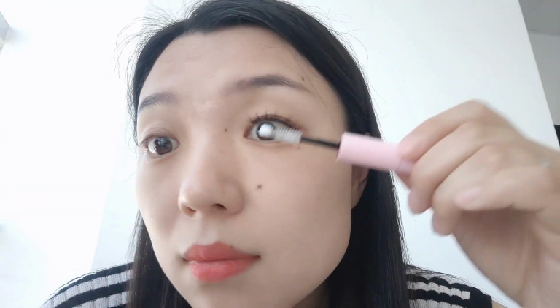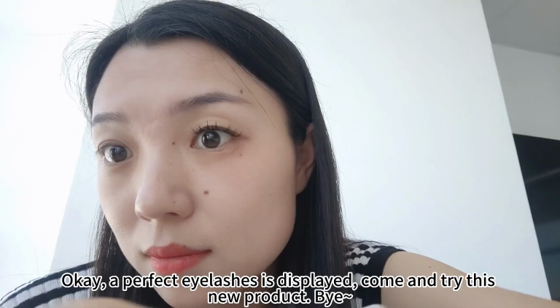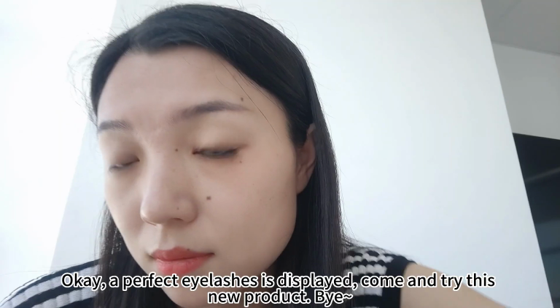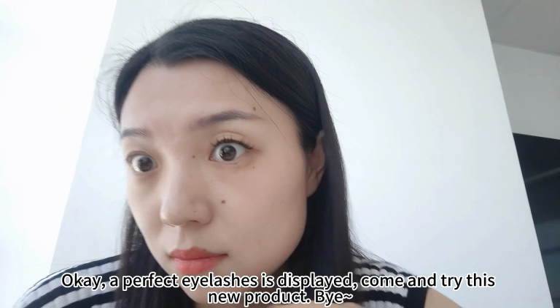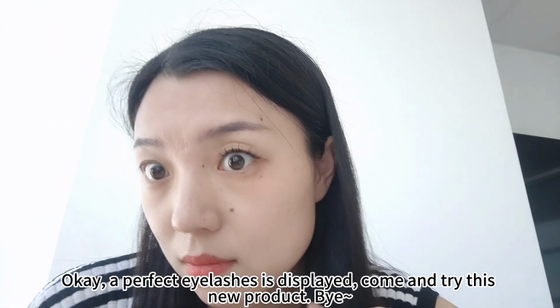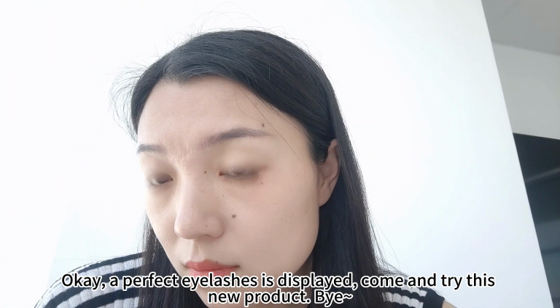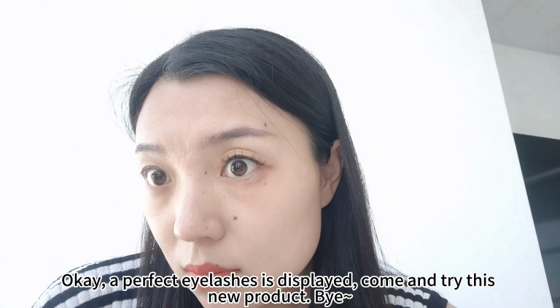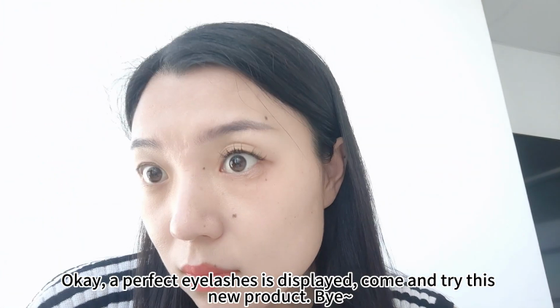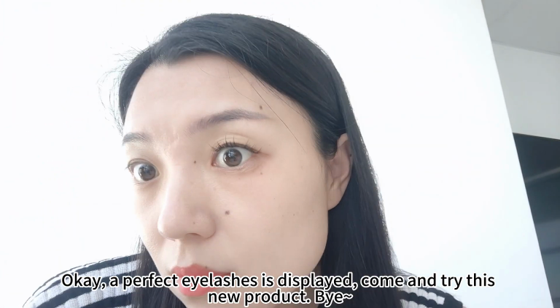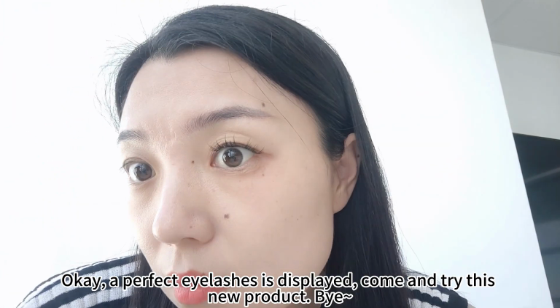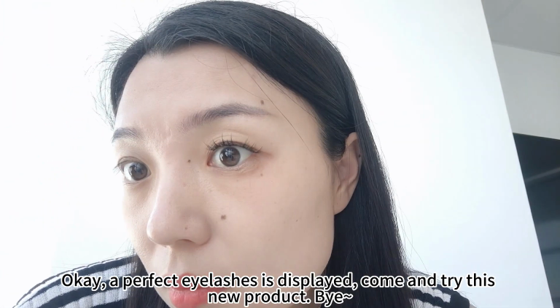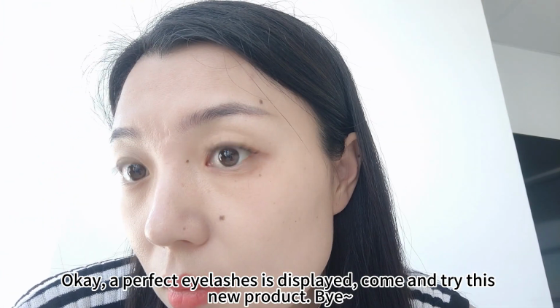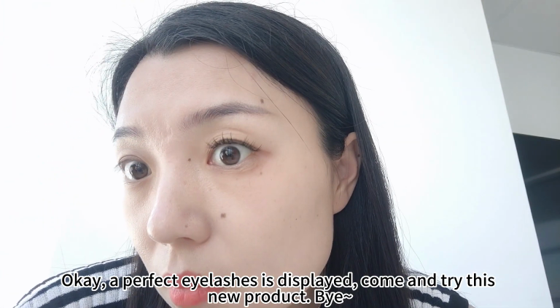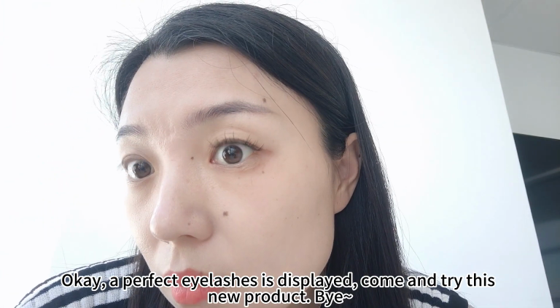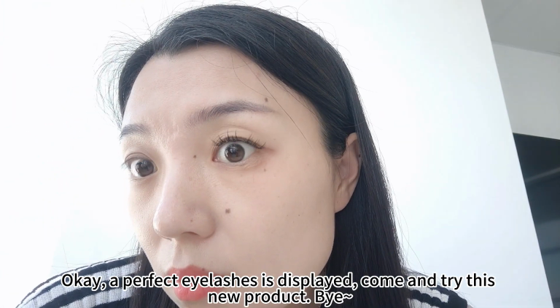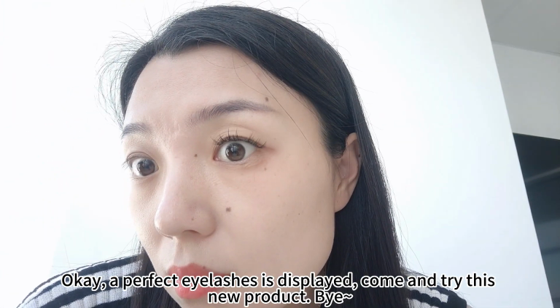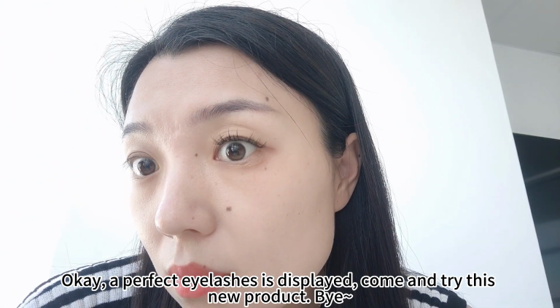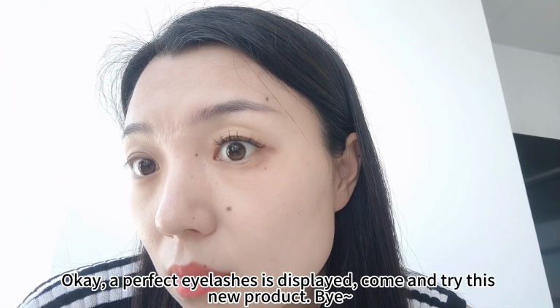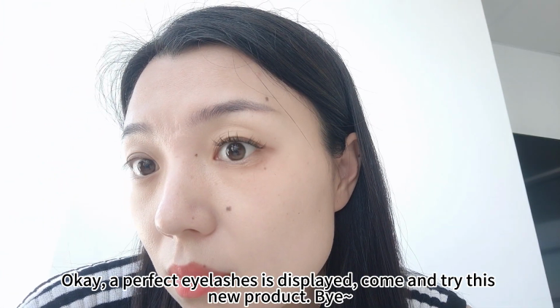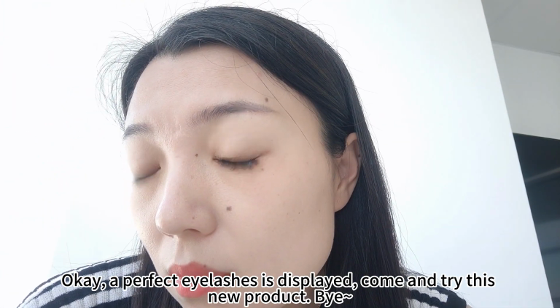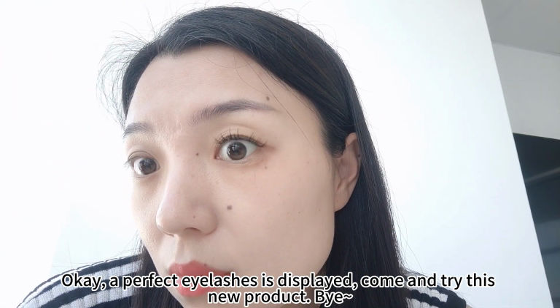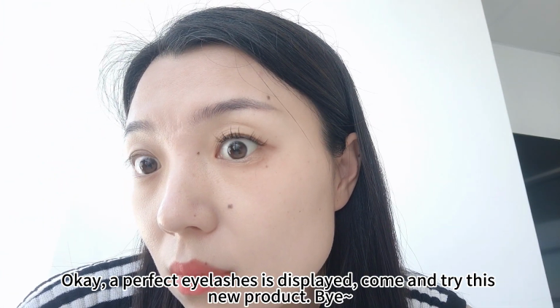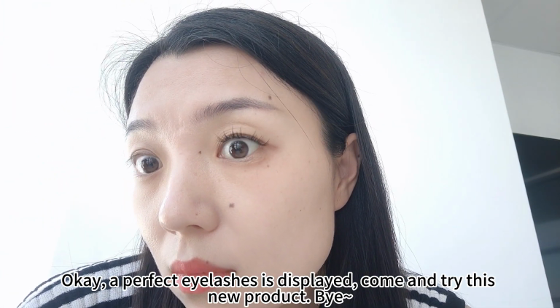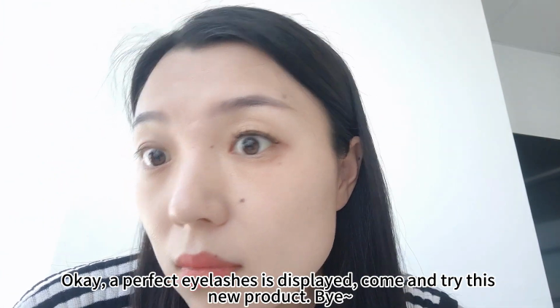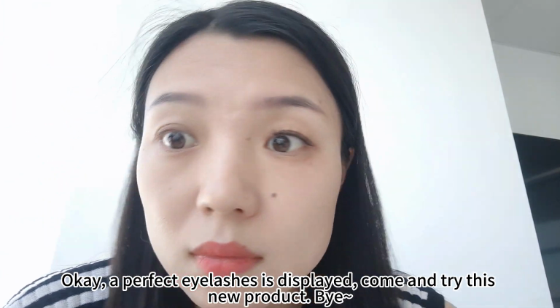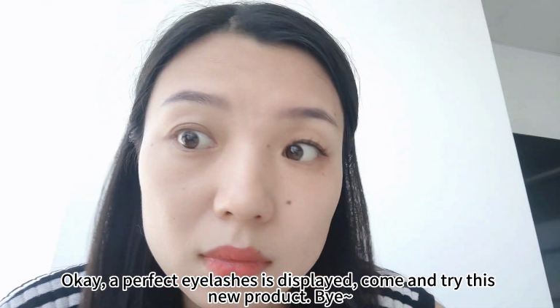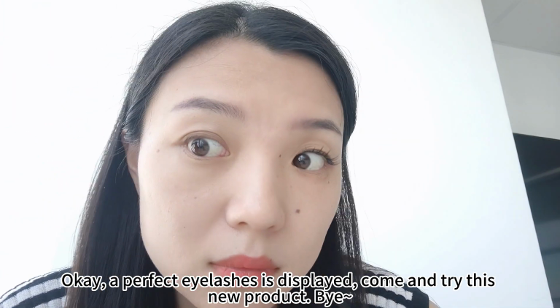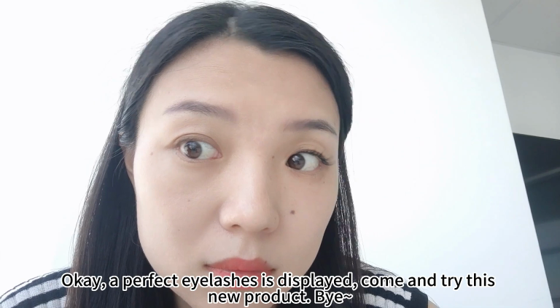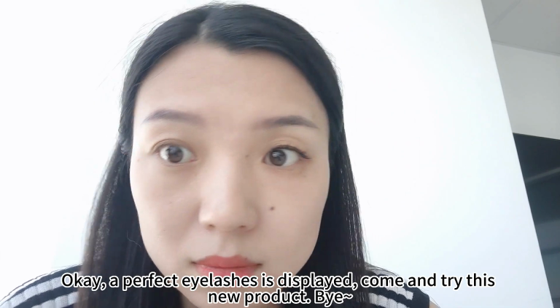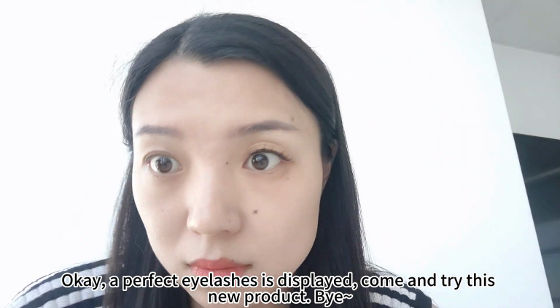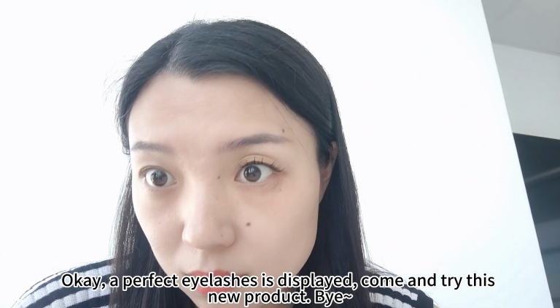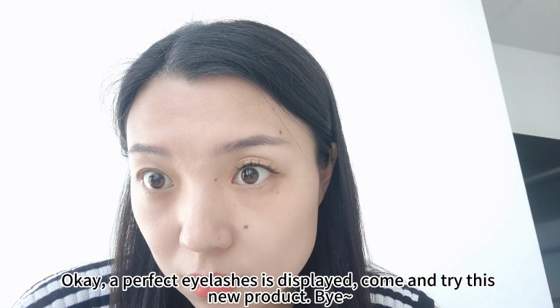Okay, a perfect eyelashes is displayed. Come and try our new product. Bye bye!